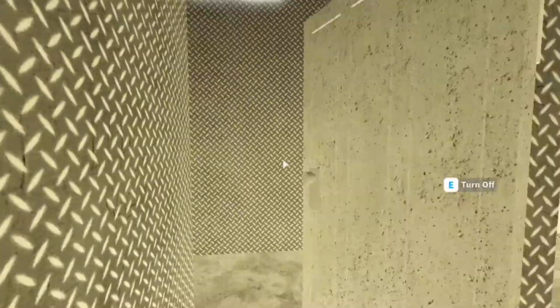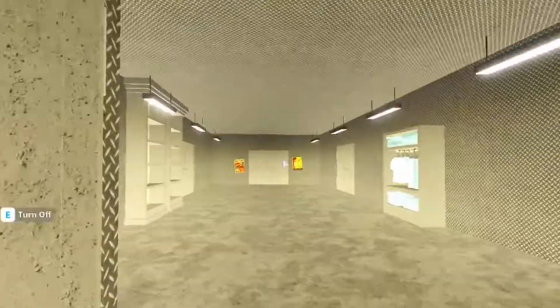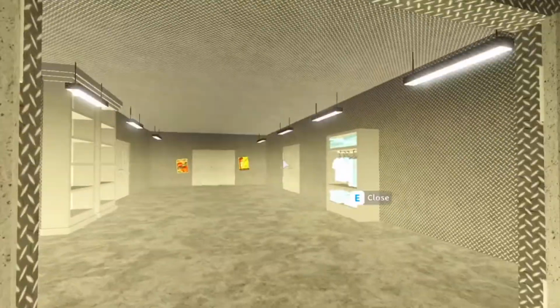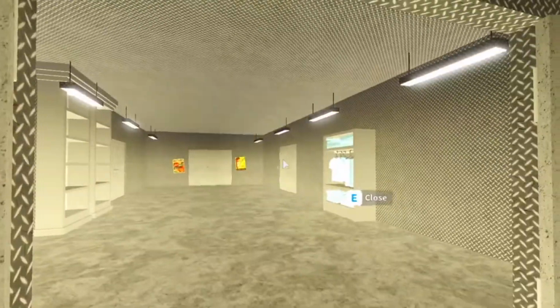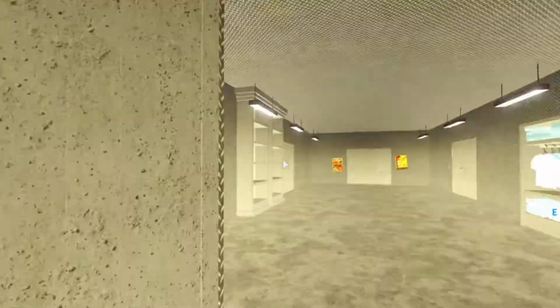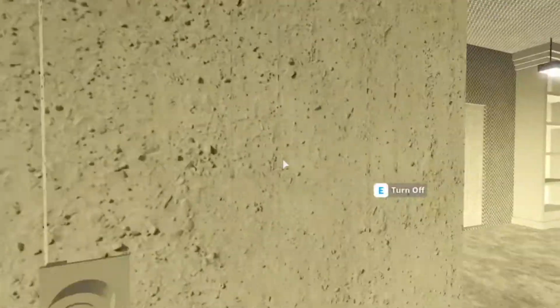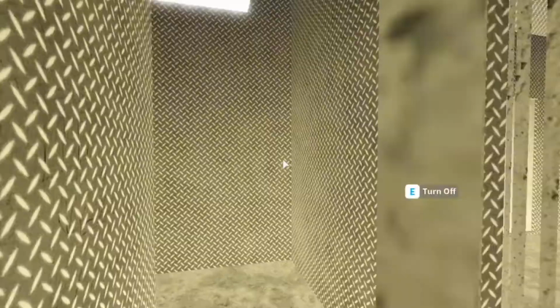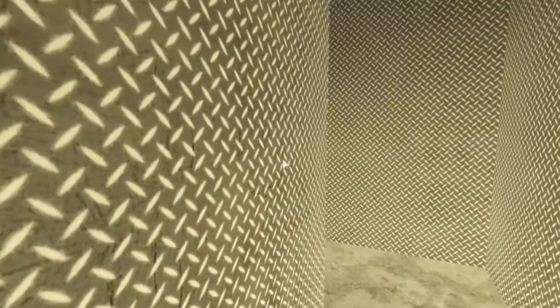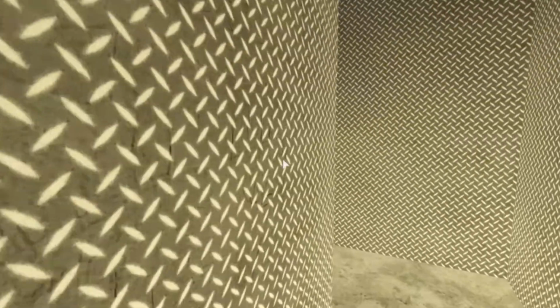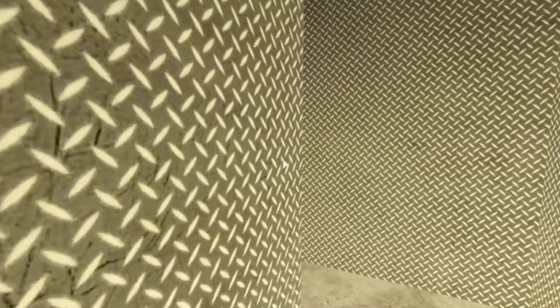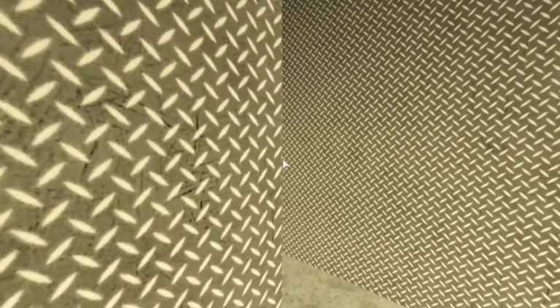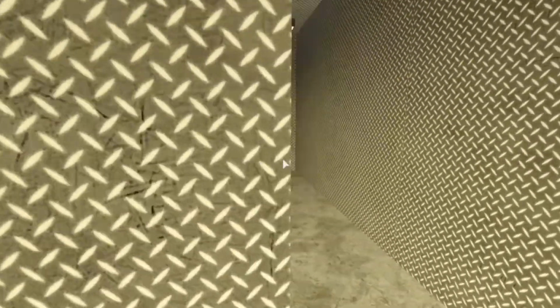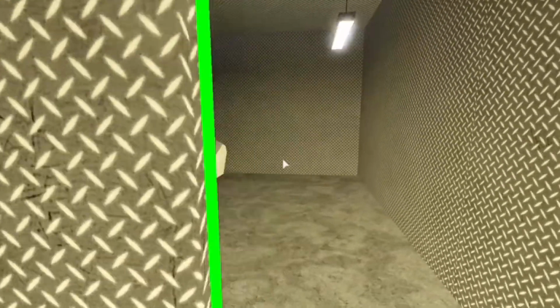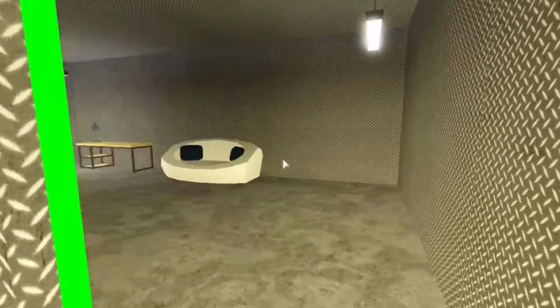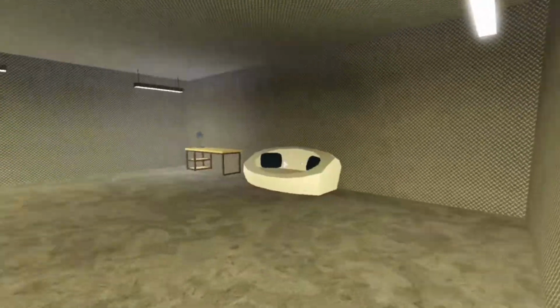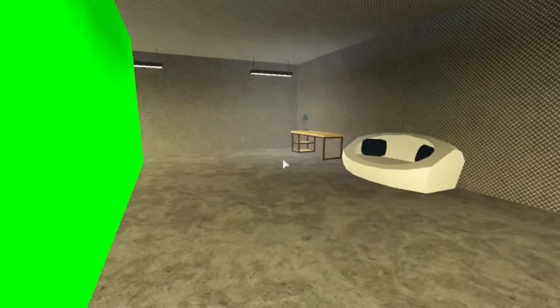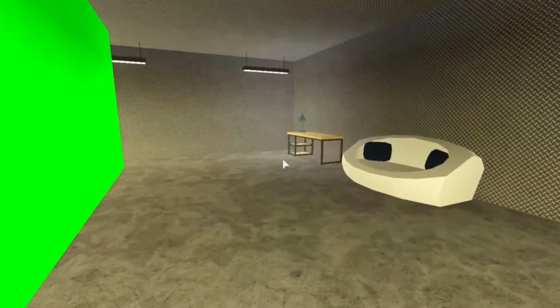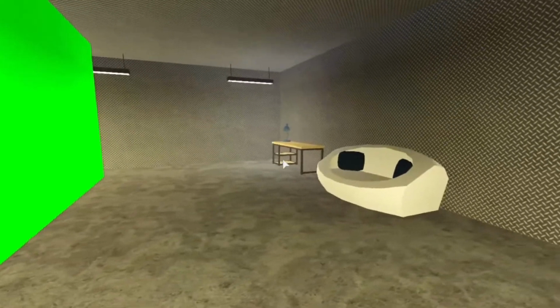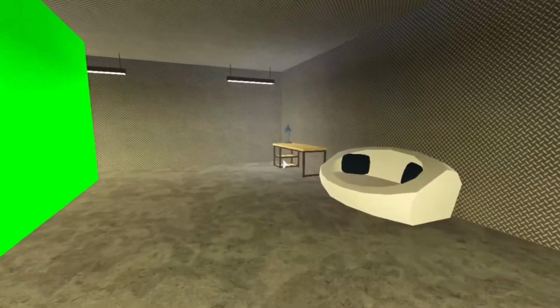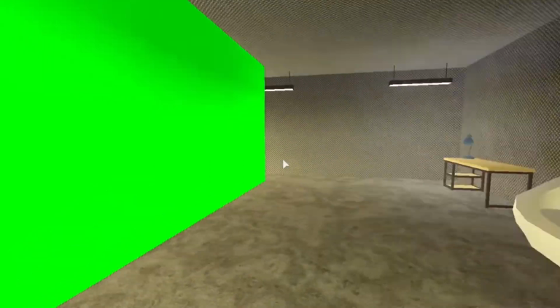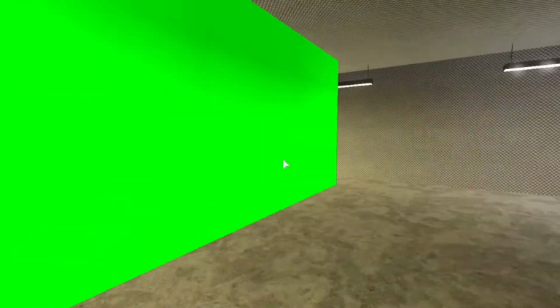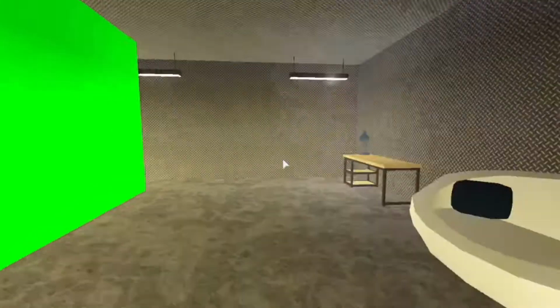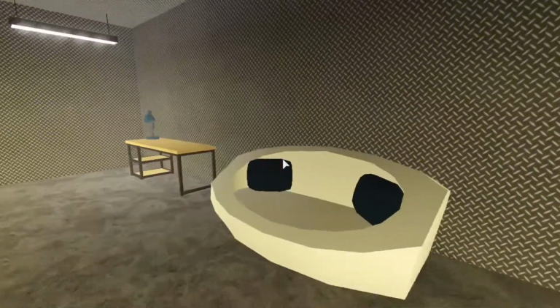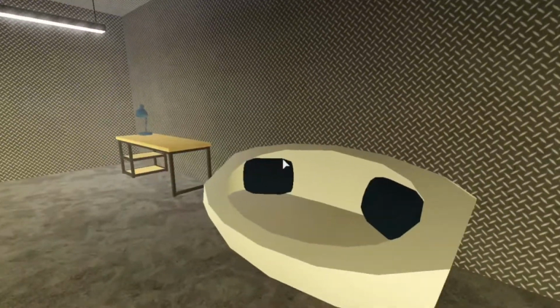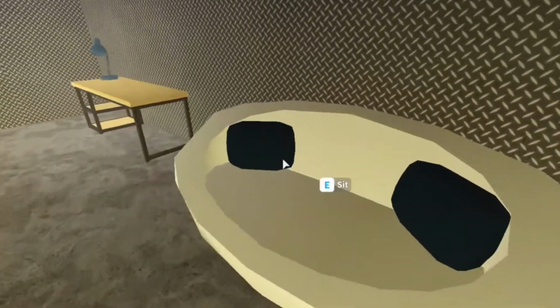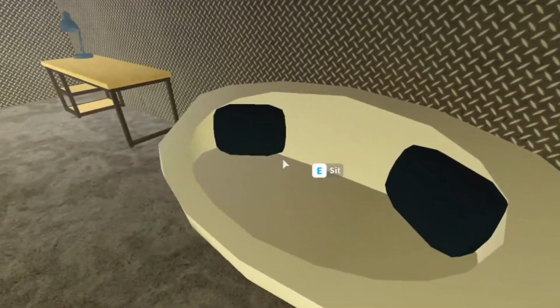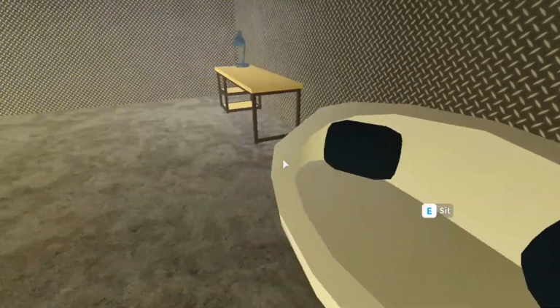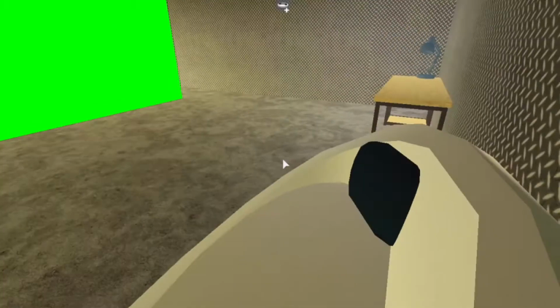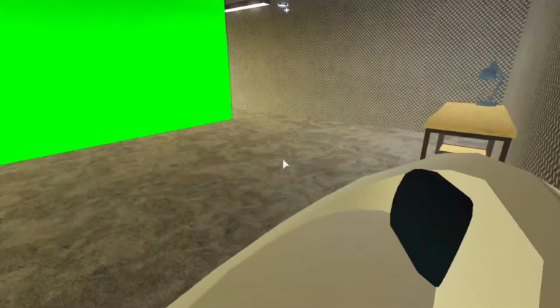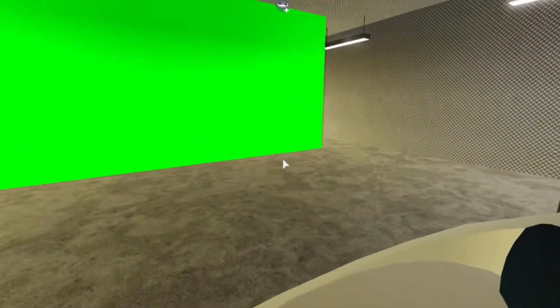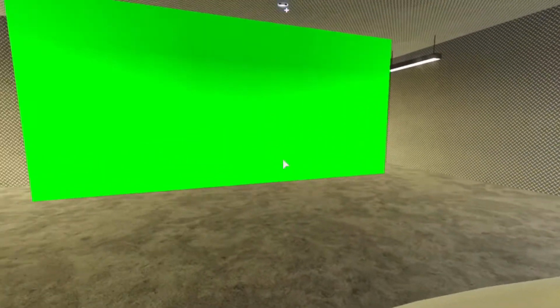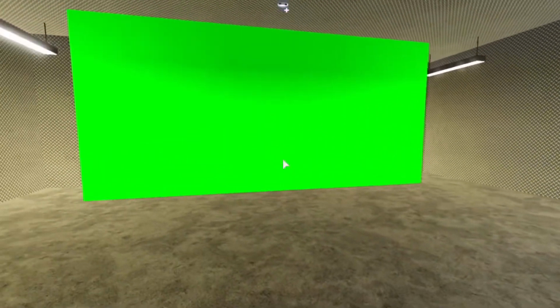As you can see, once I close the door, there is a green screen, a desk, and a sofa.